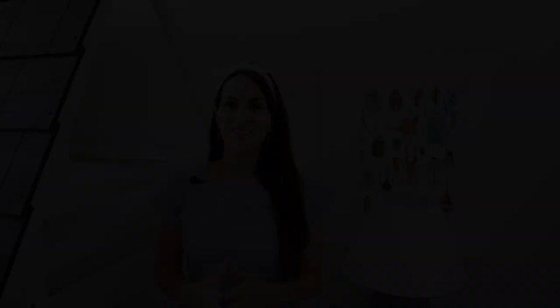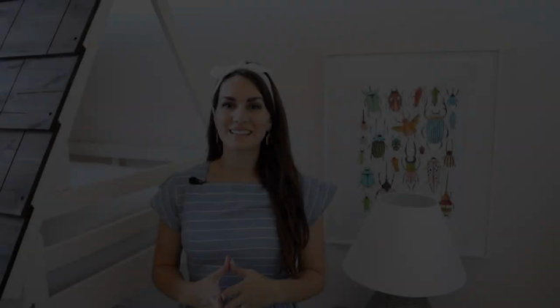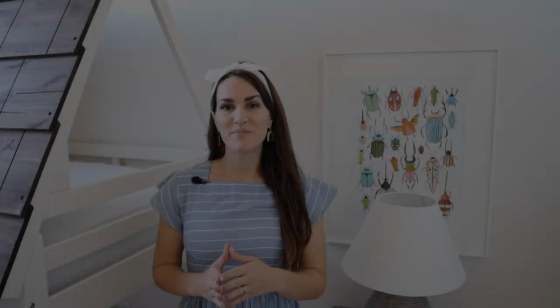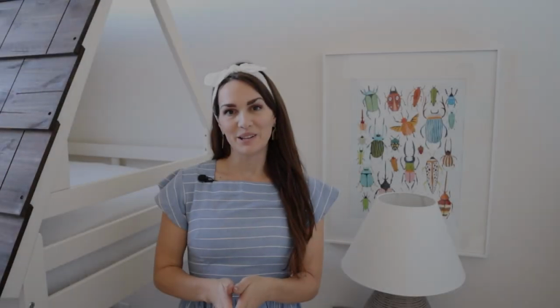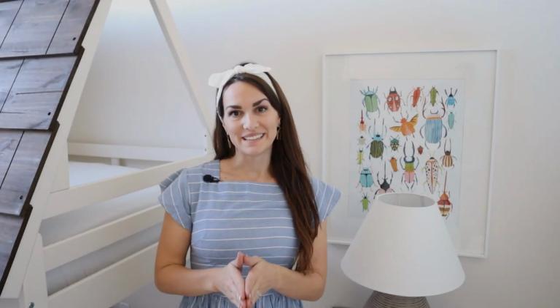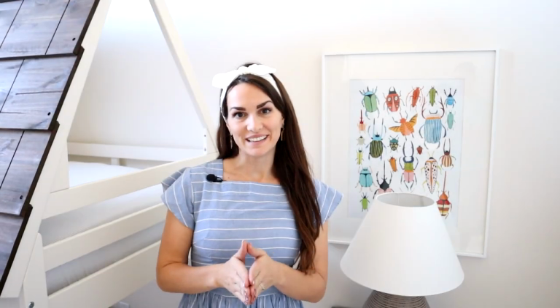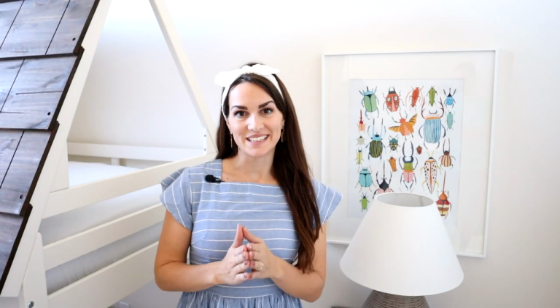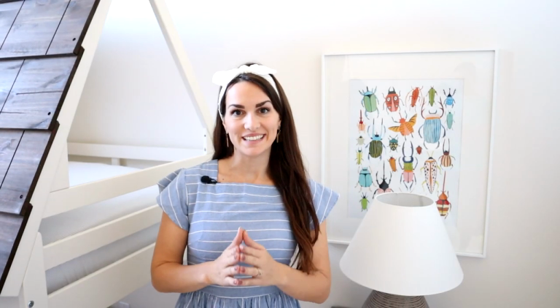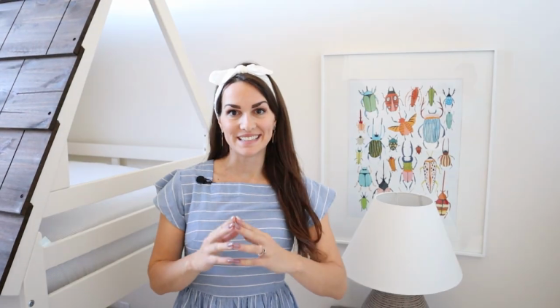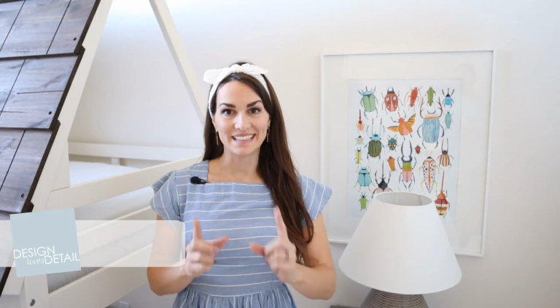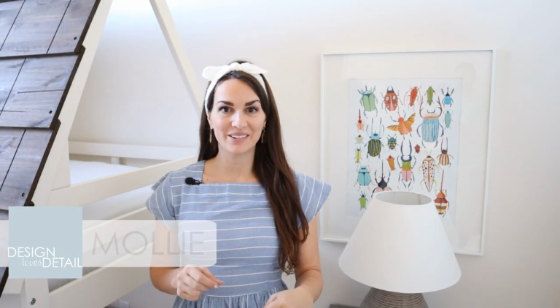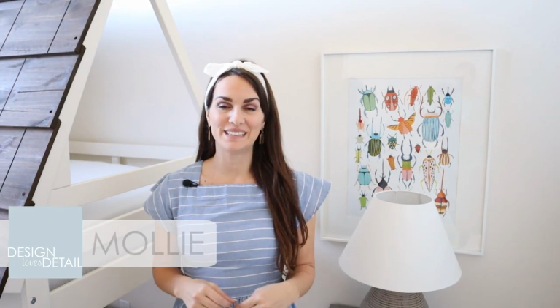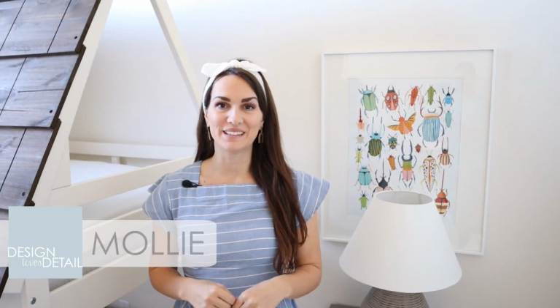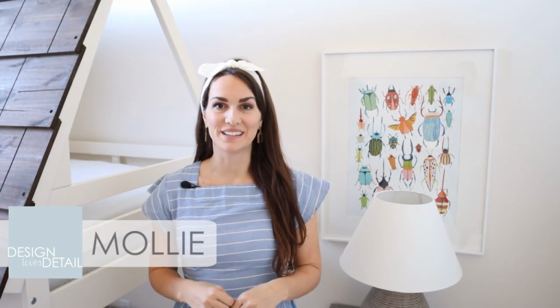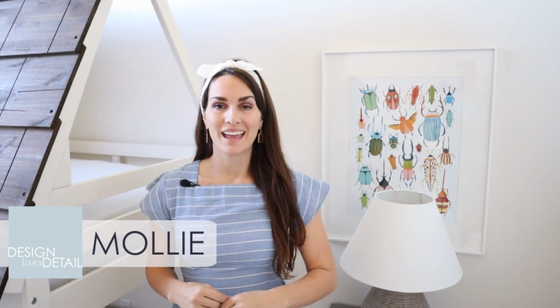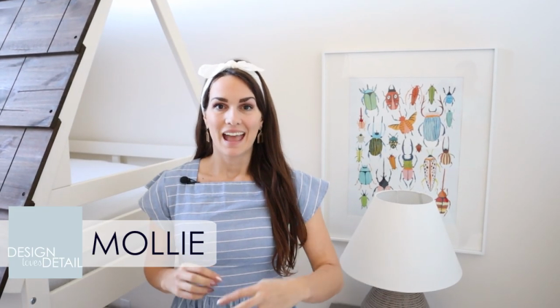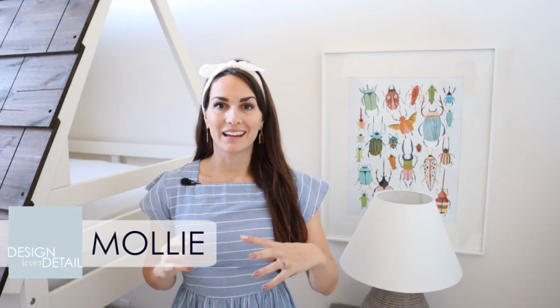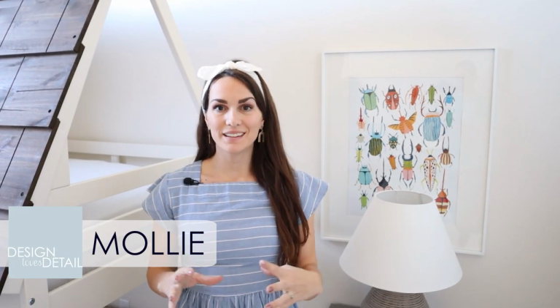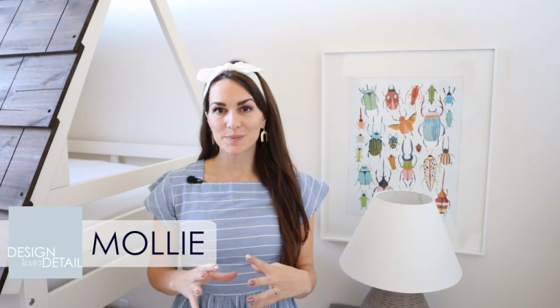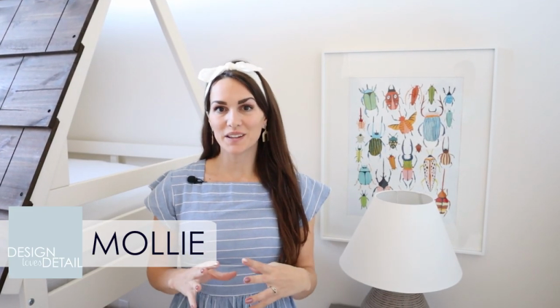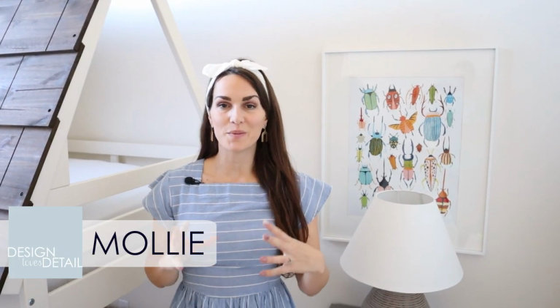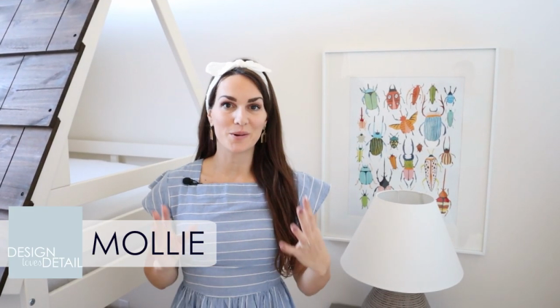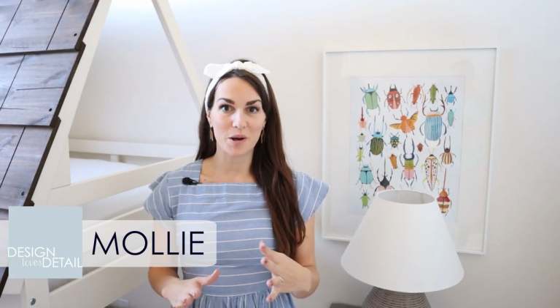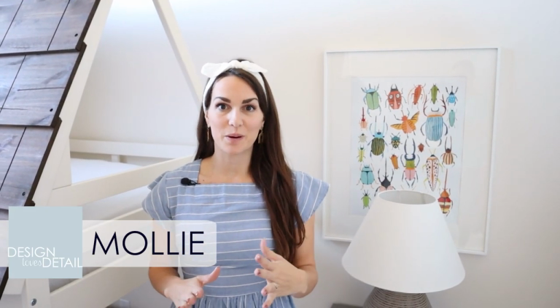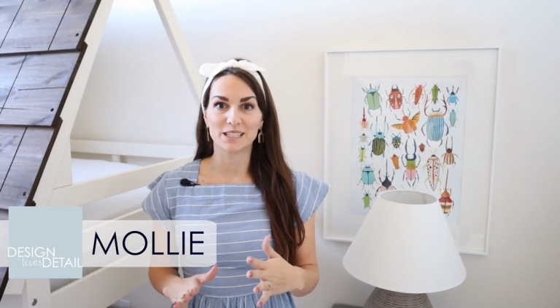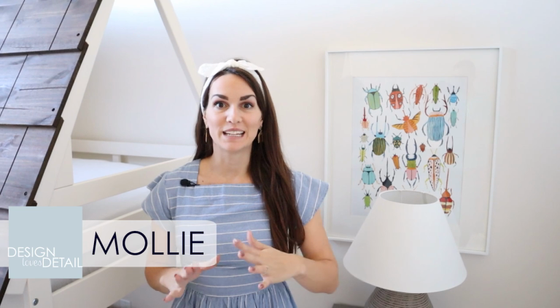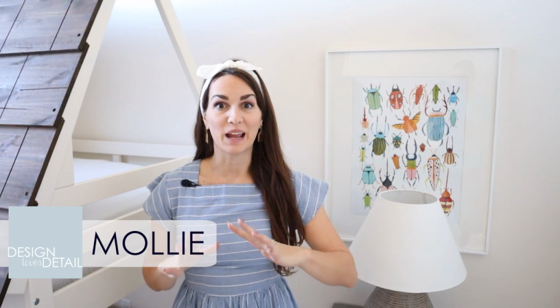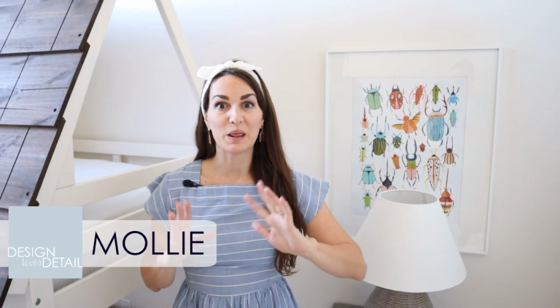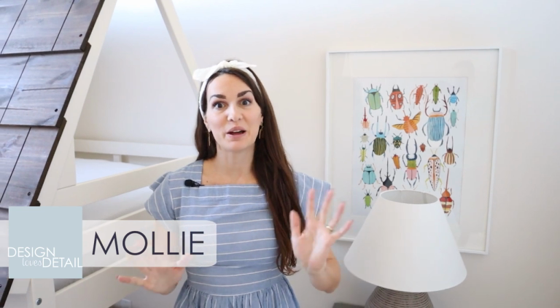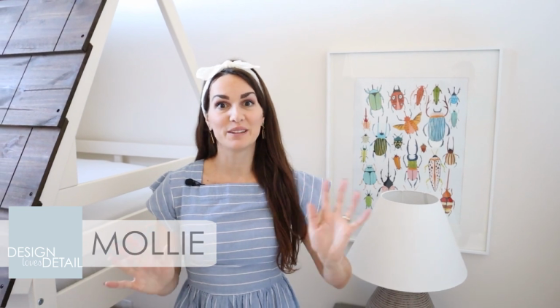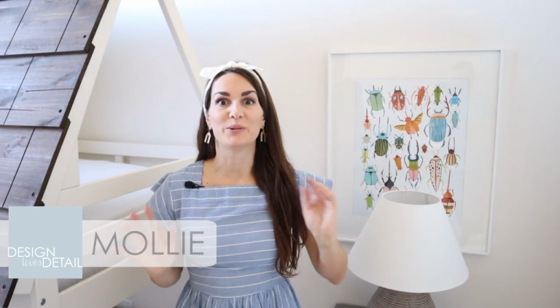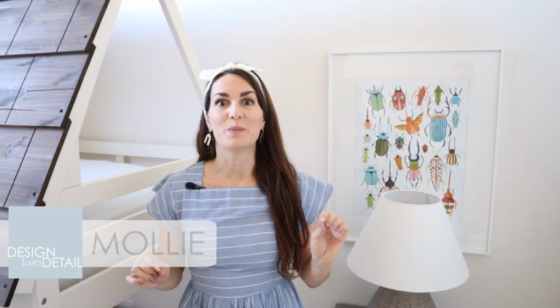Hey you guys, I'm Molly with Design Loves Detail. Today we're taking a look at a kid's space from our remodel project and I love this room.